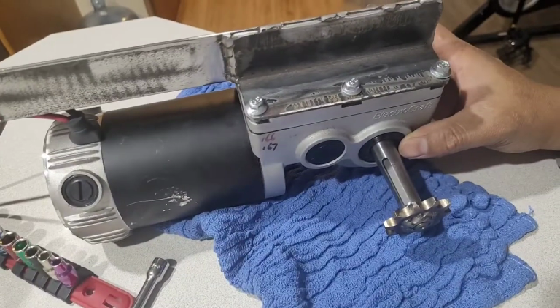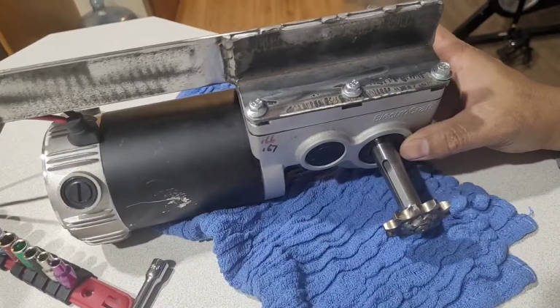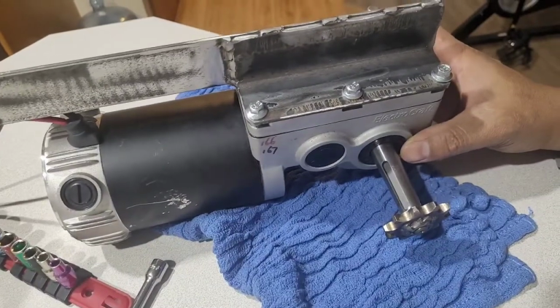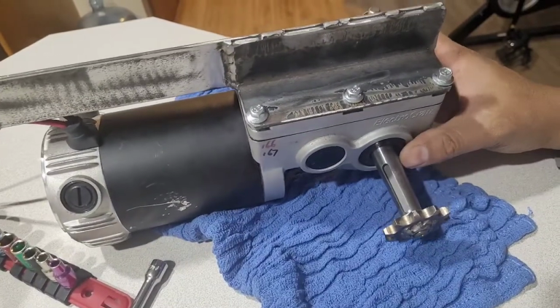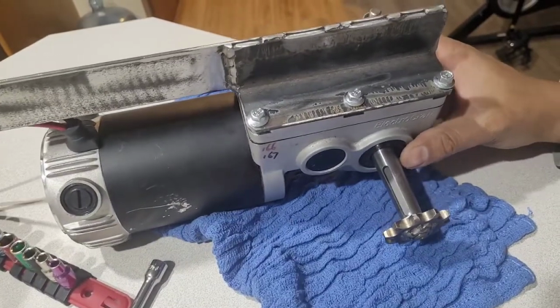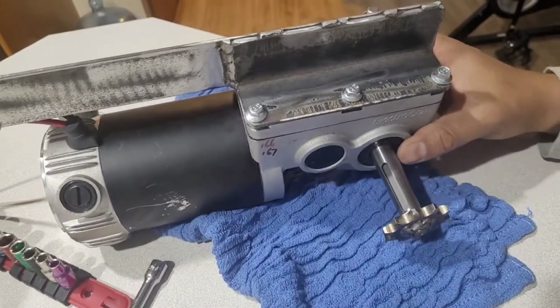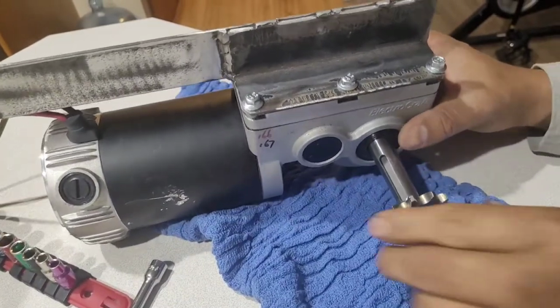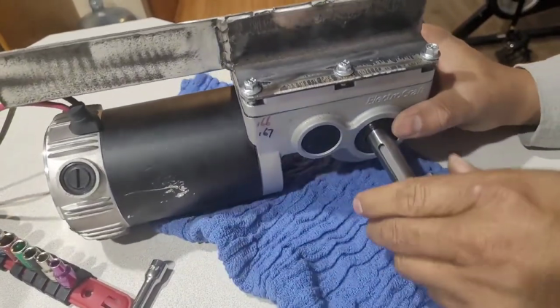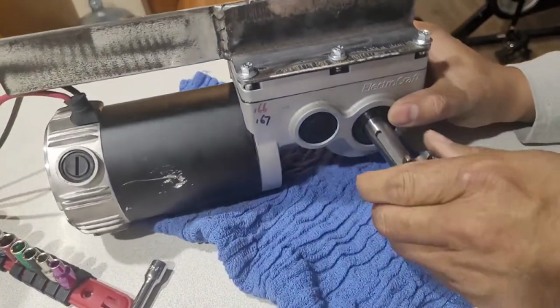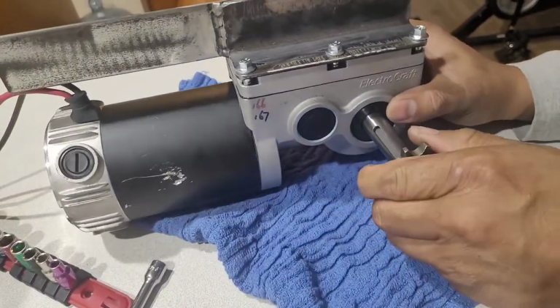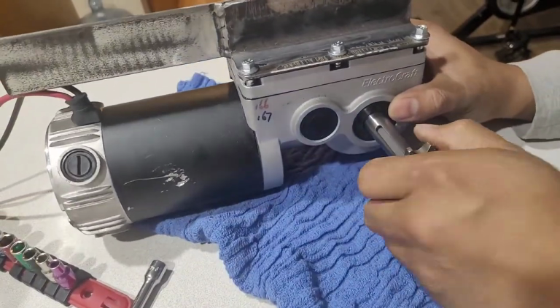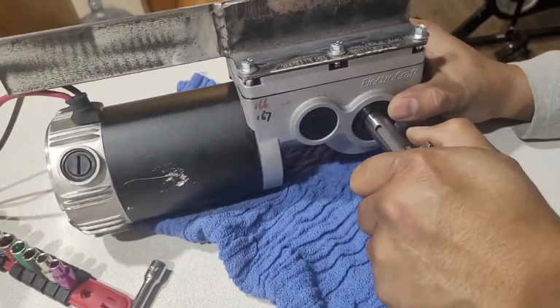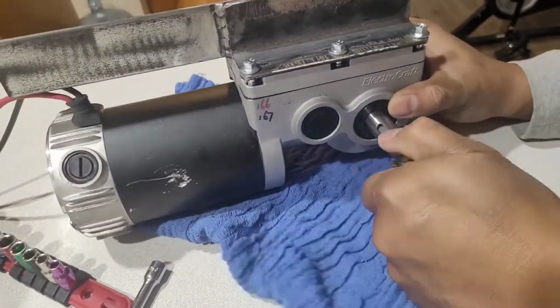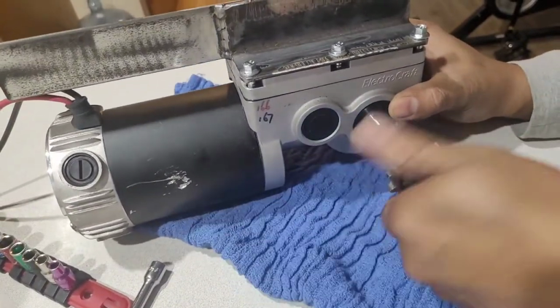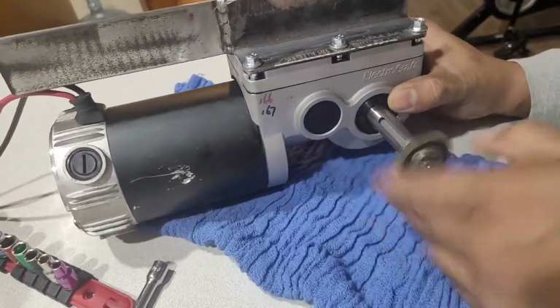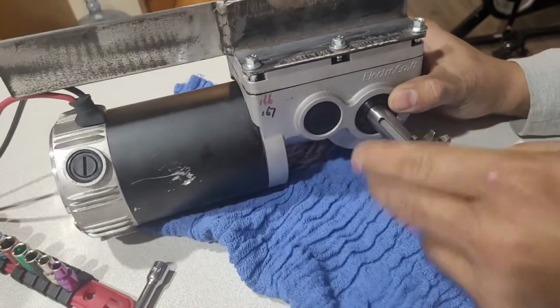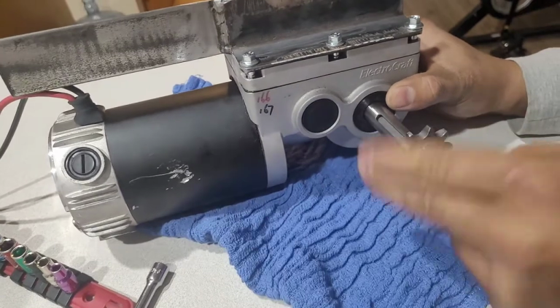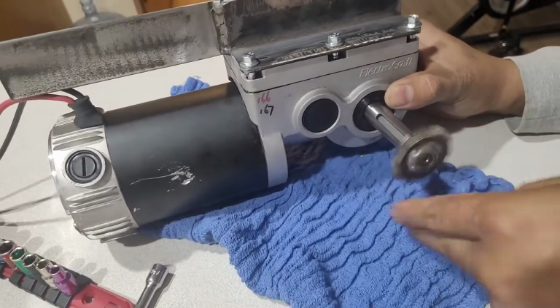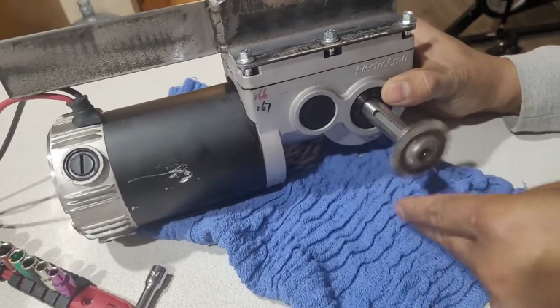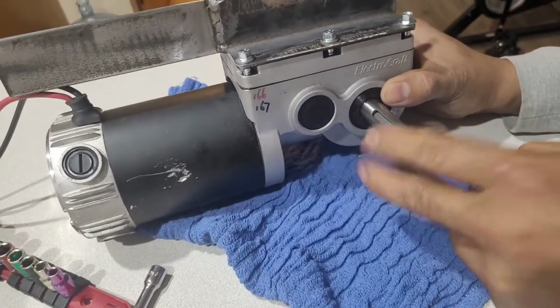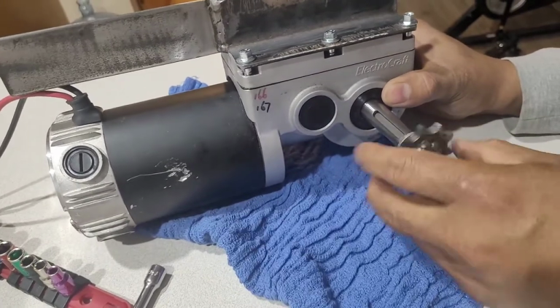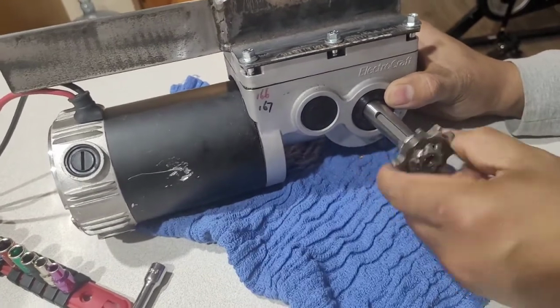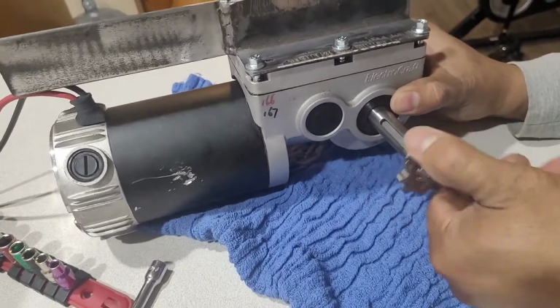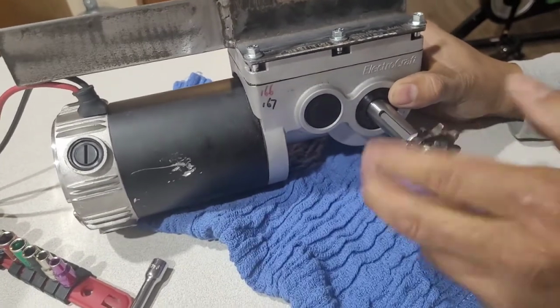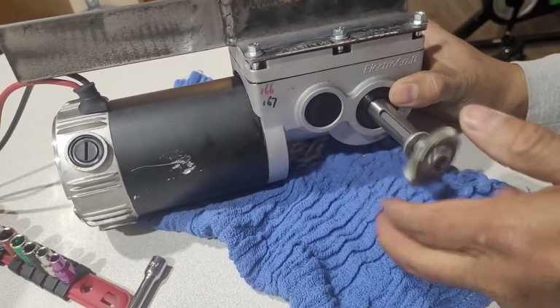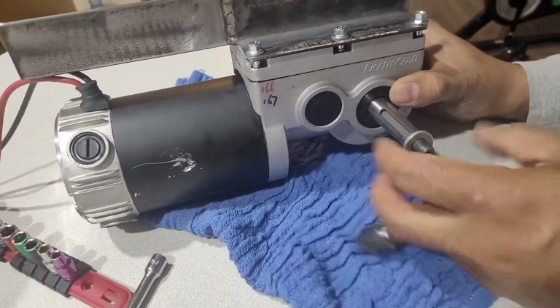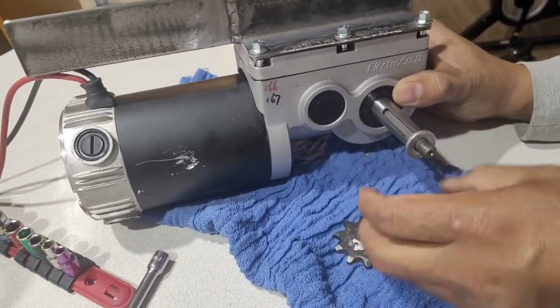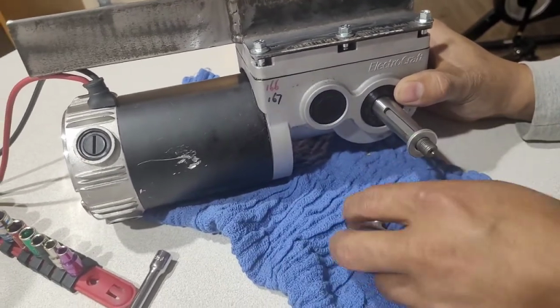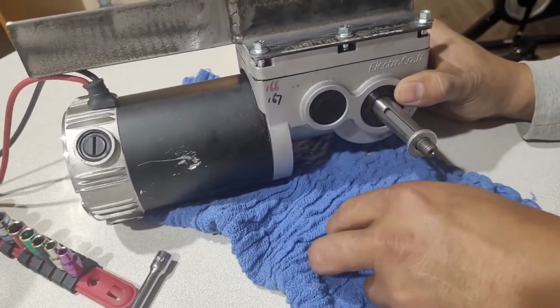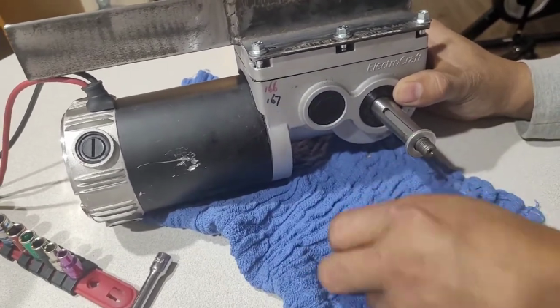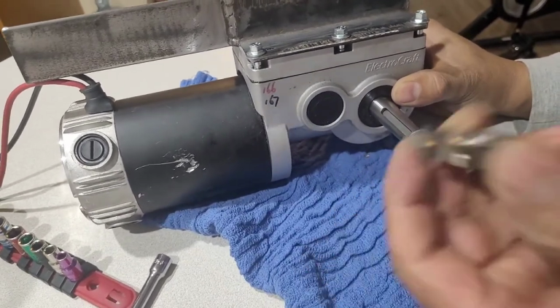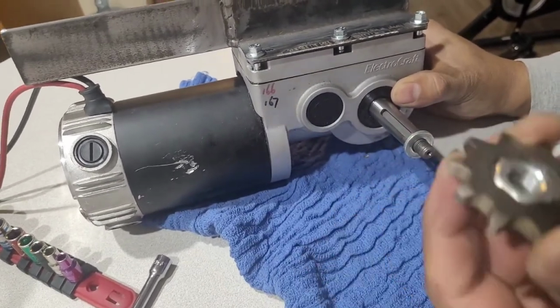This bracket is removable easily guys. Look — removable.